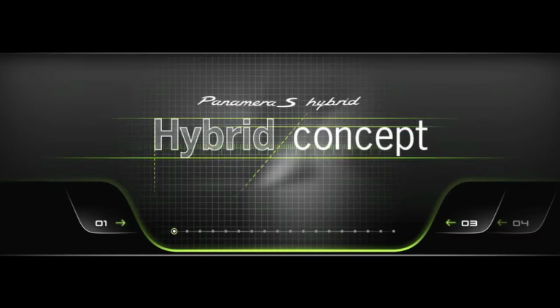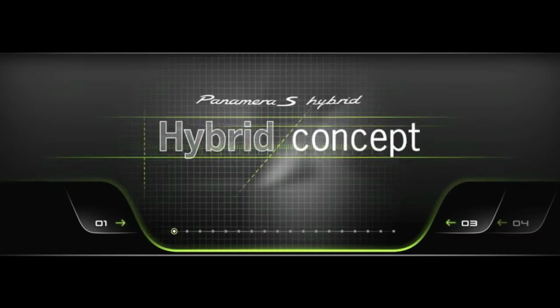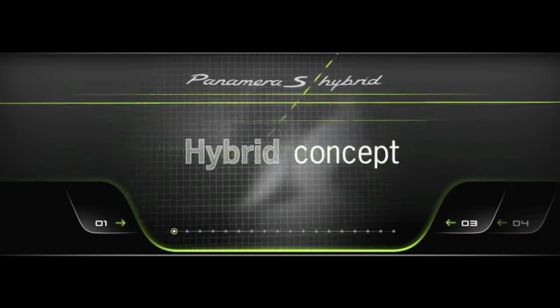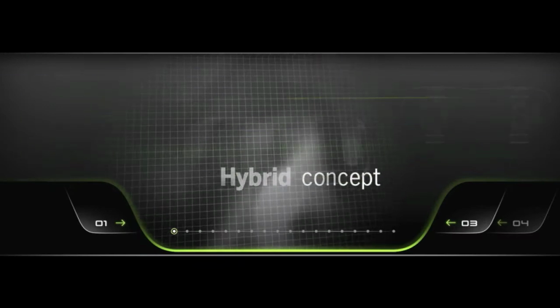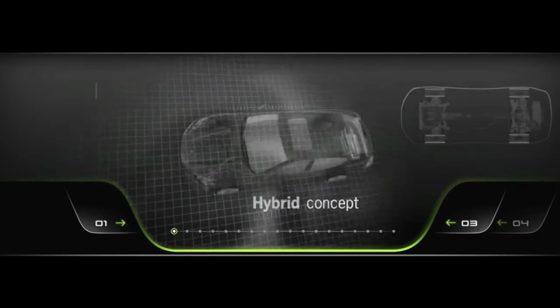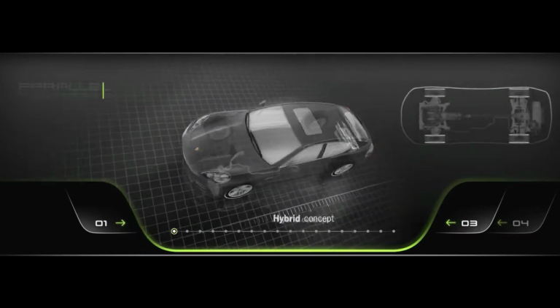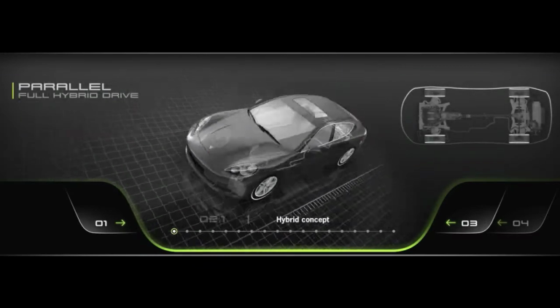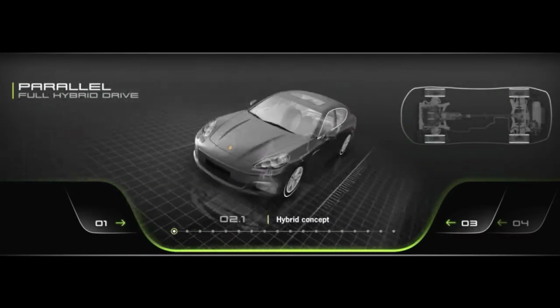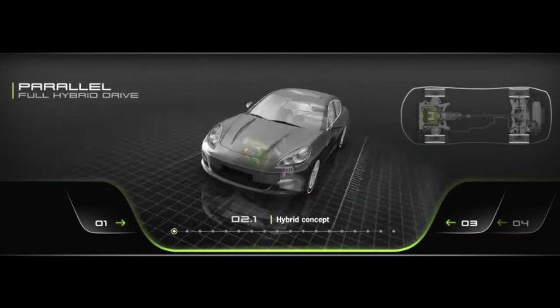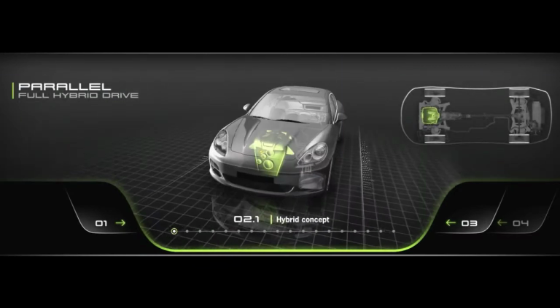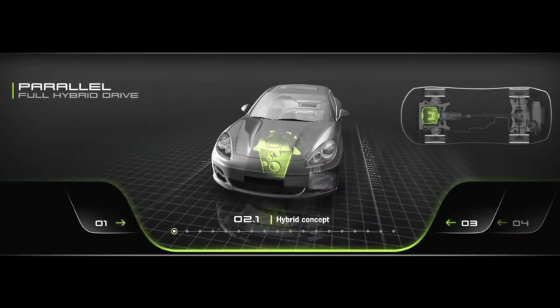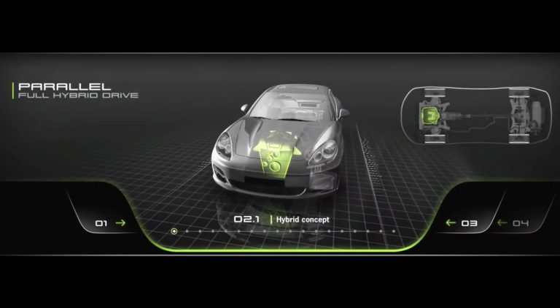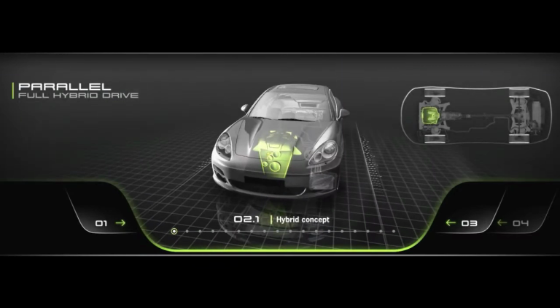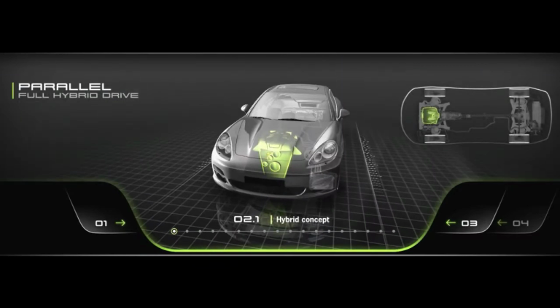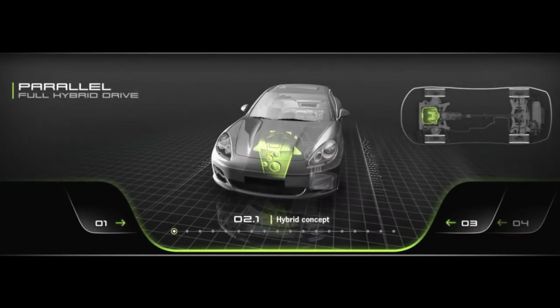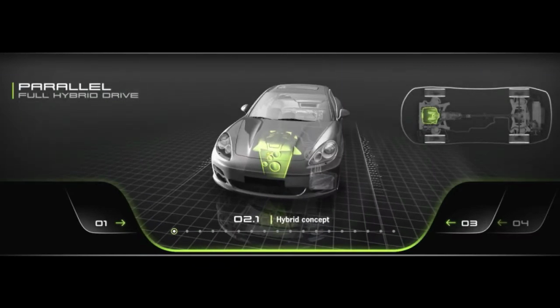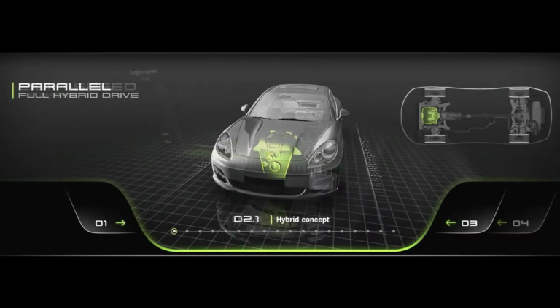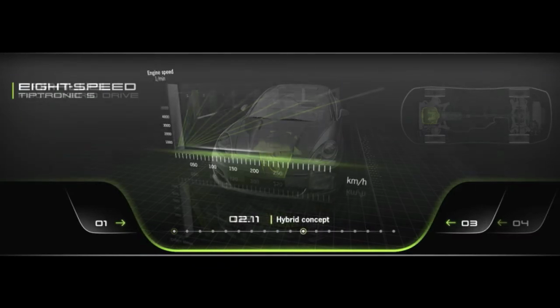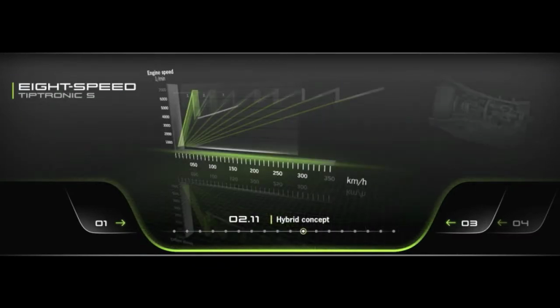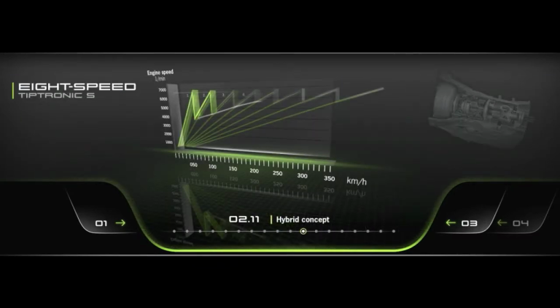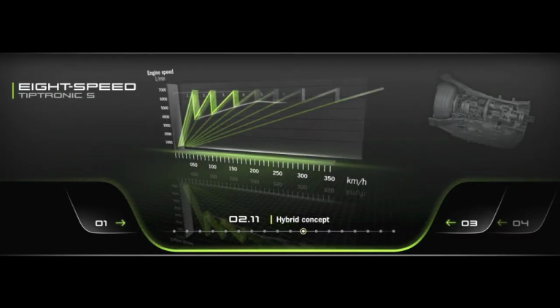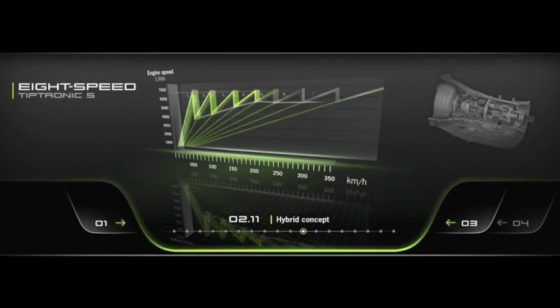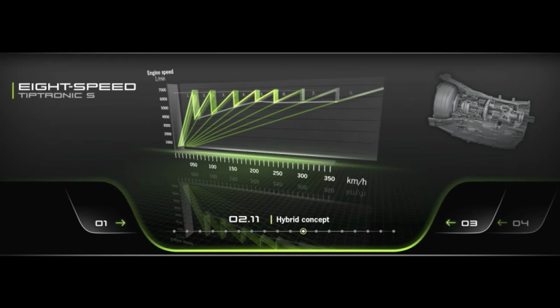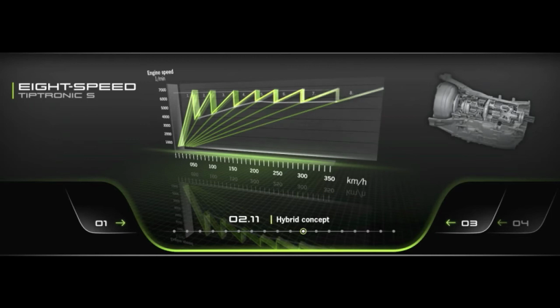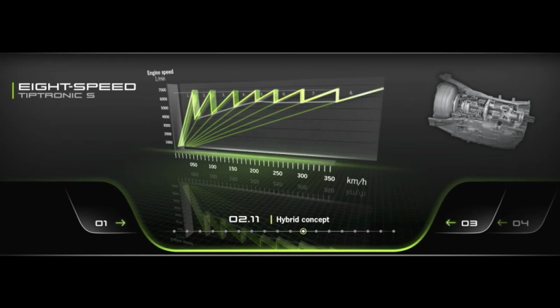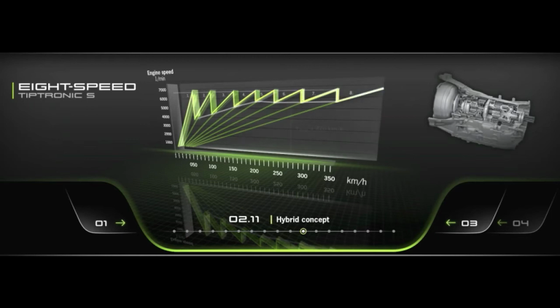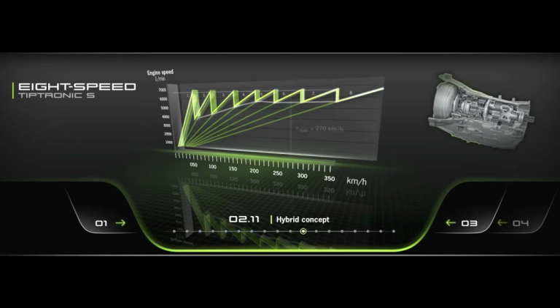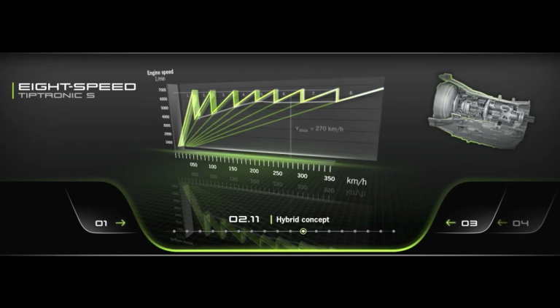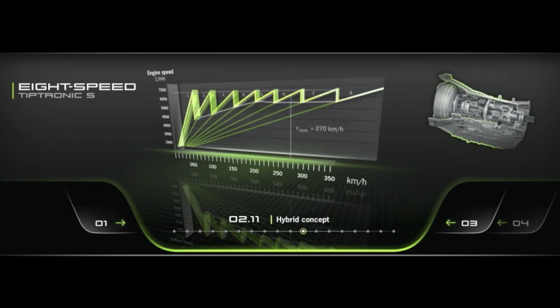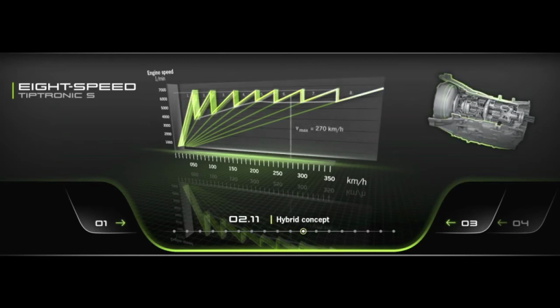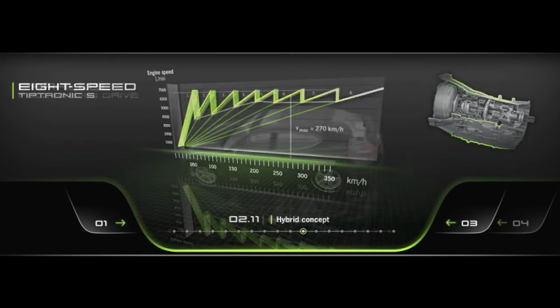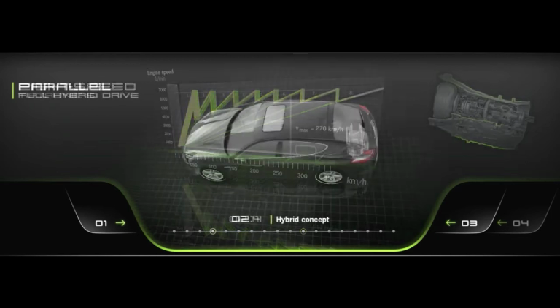Product characteristics and the new hybrid concept had to be explained and illustrated with striking yet sophisticated visuals.